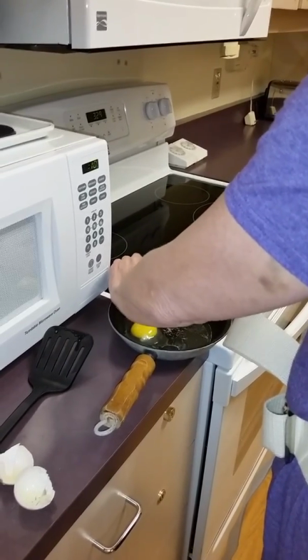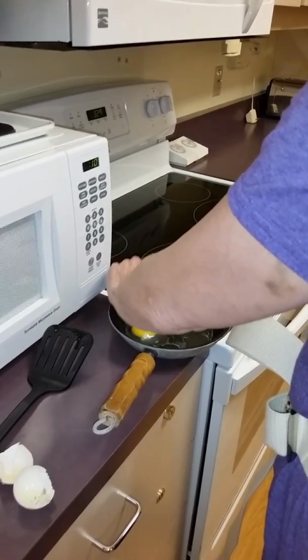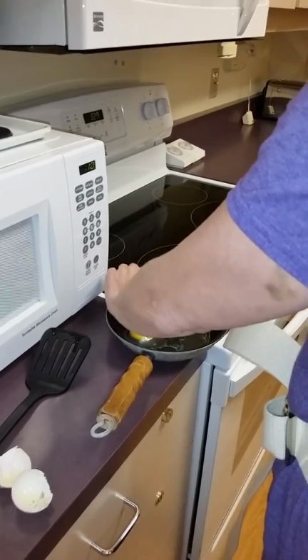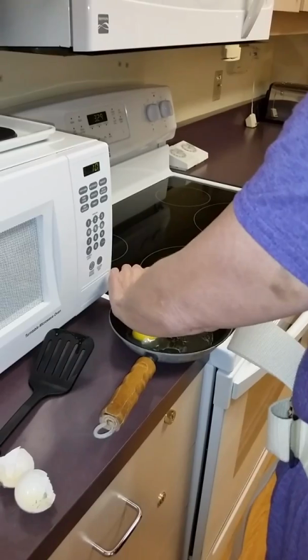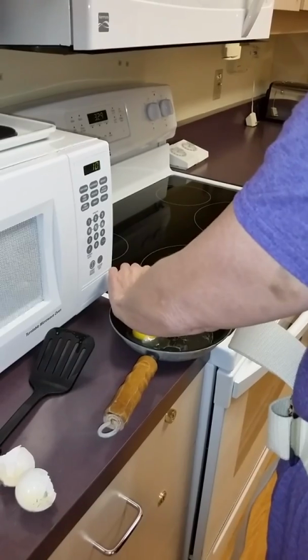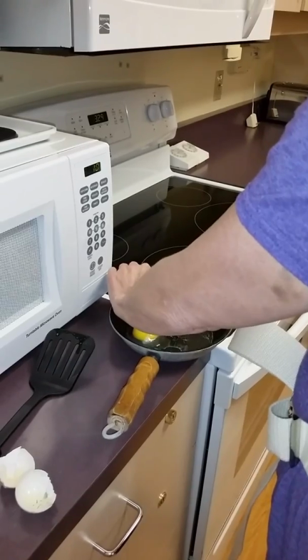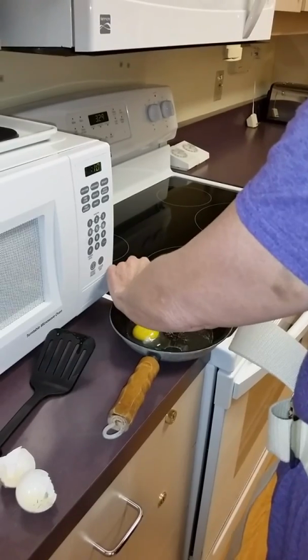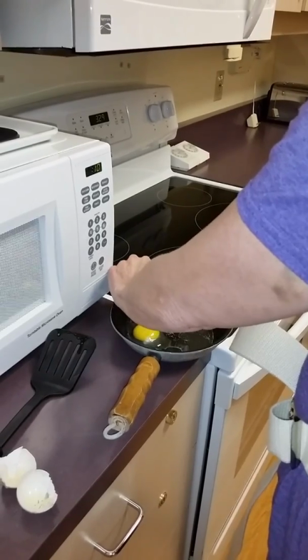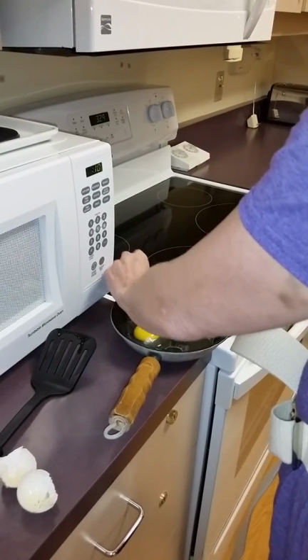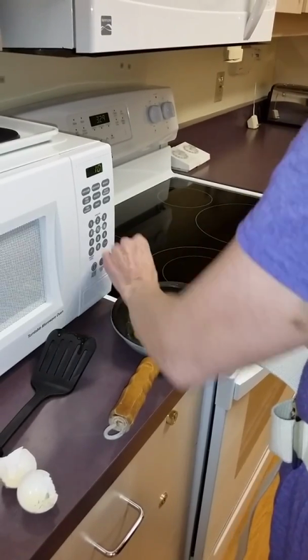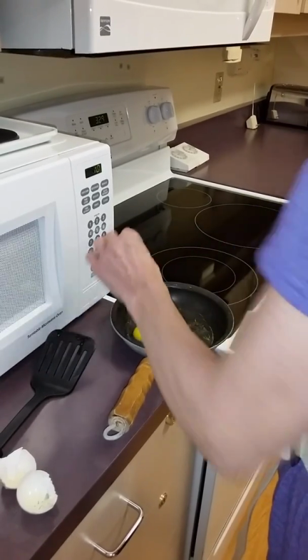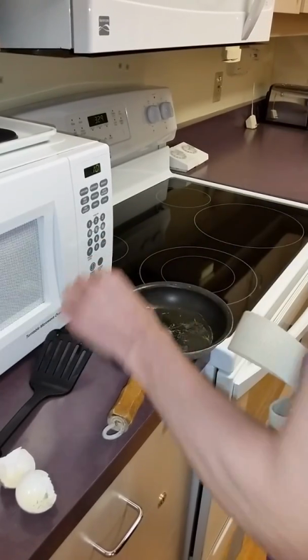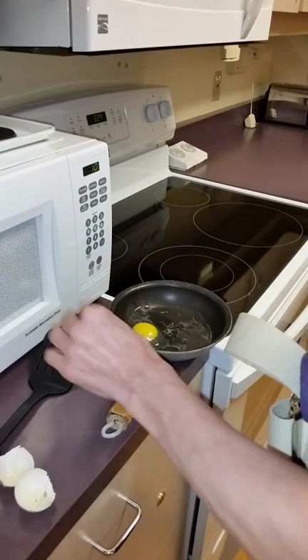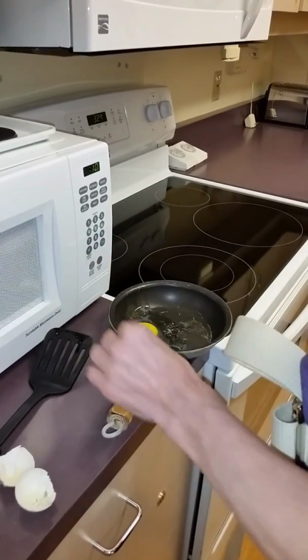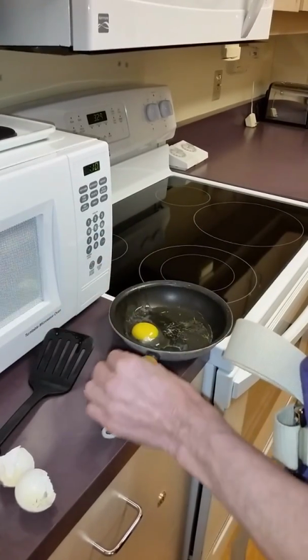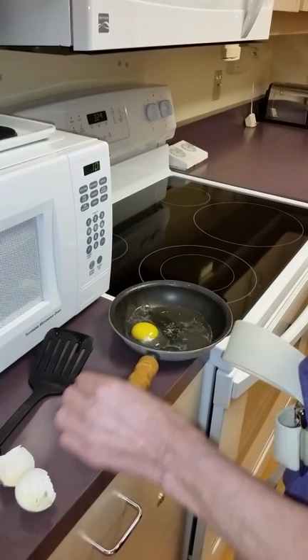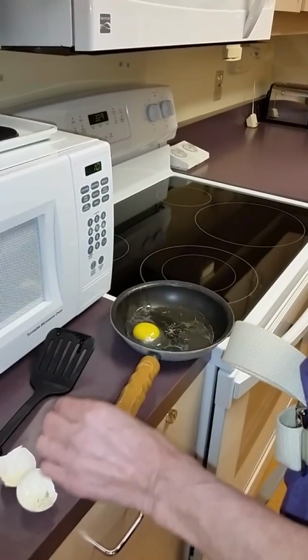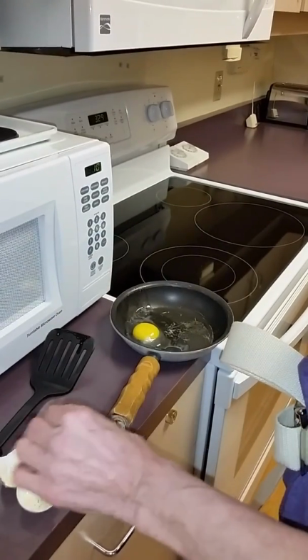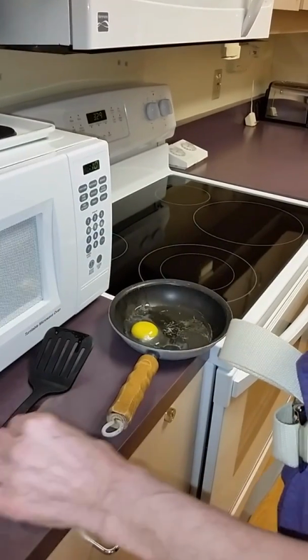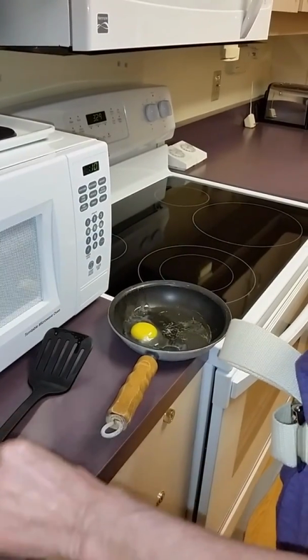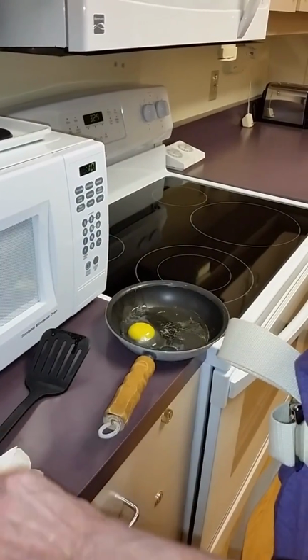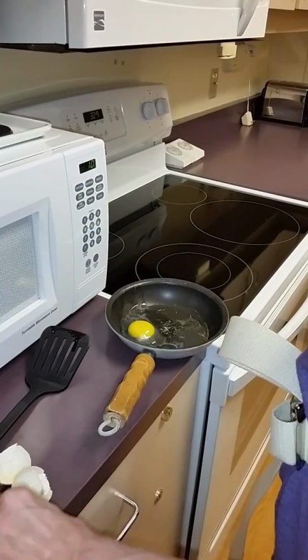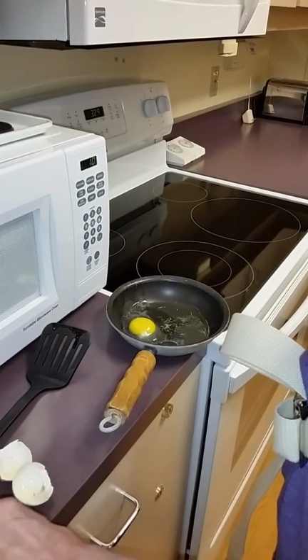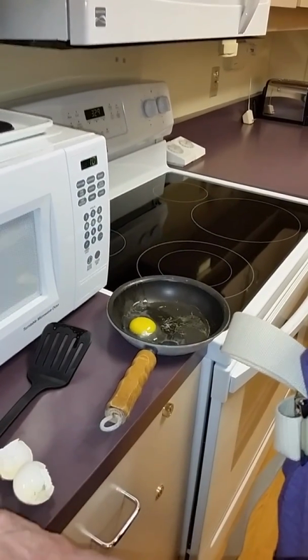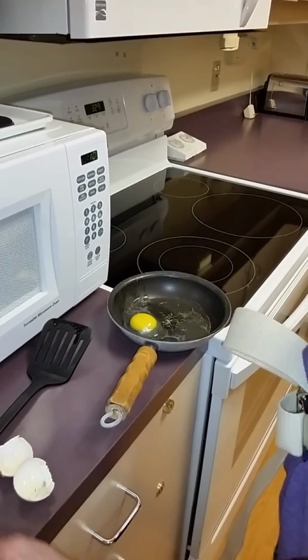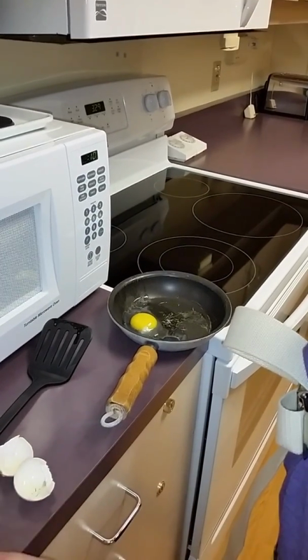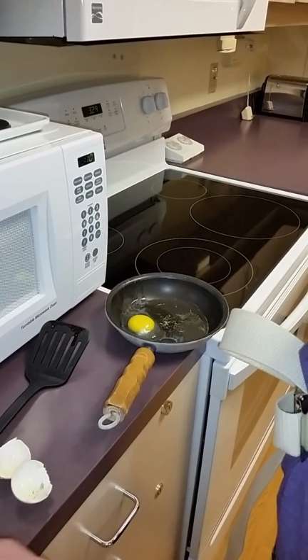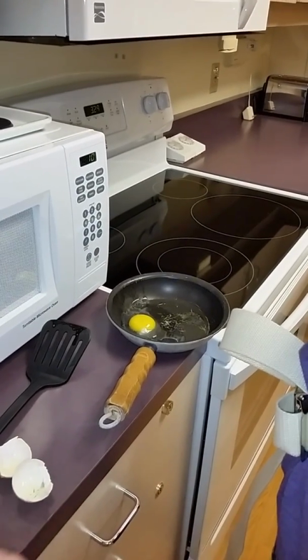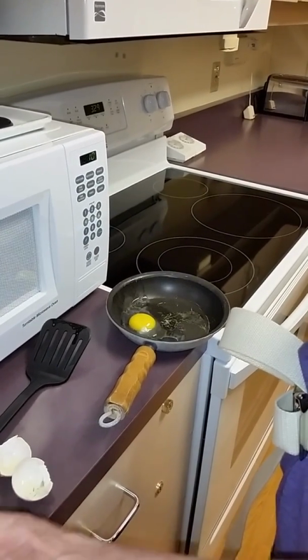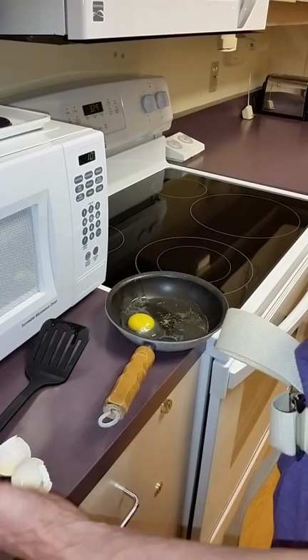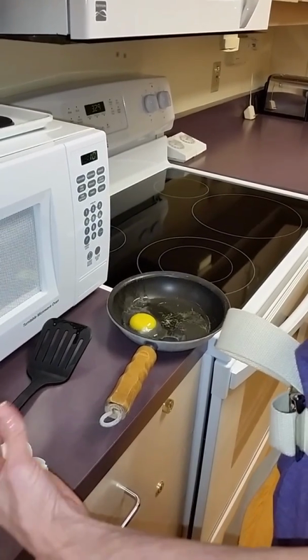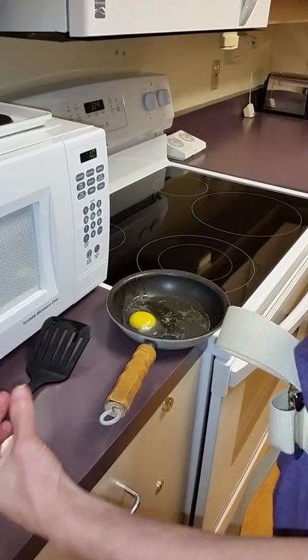Sounds like somebody's doing laundry, huh? I don't know. Unless someone else has a spatula turner.